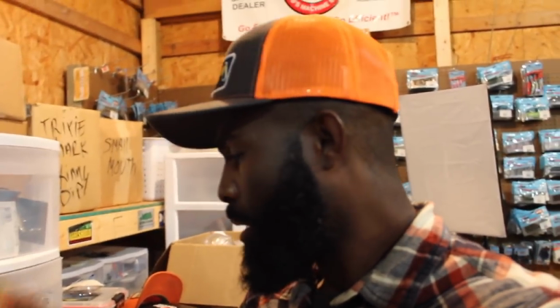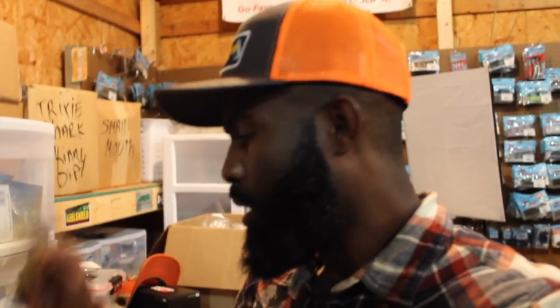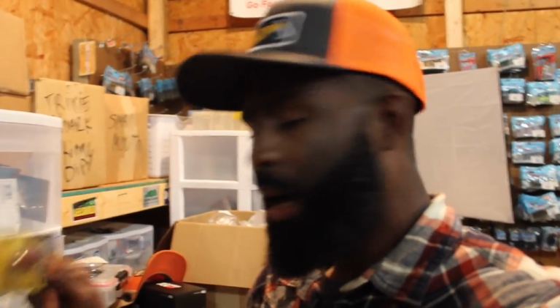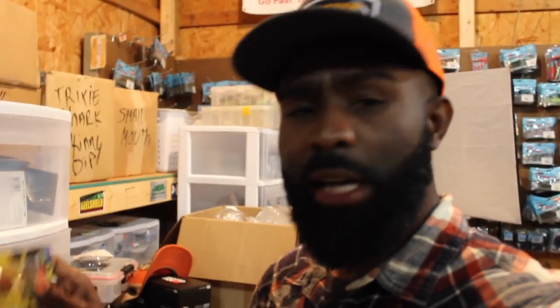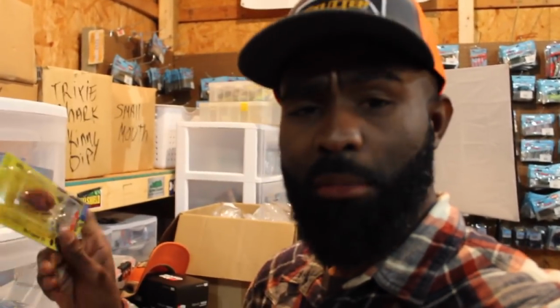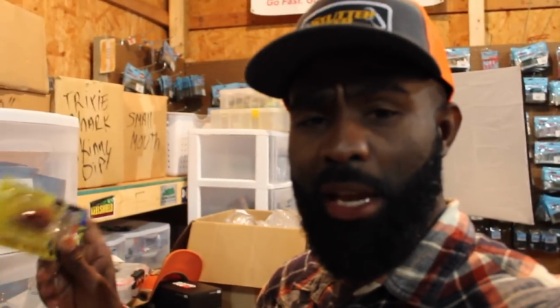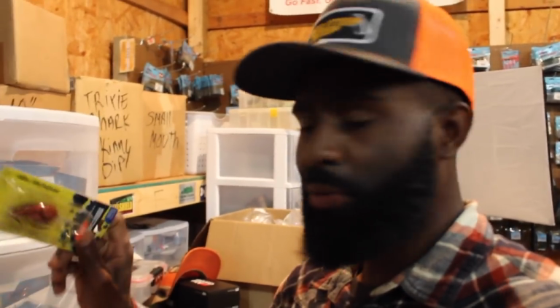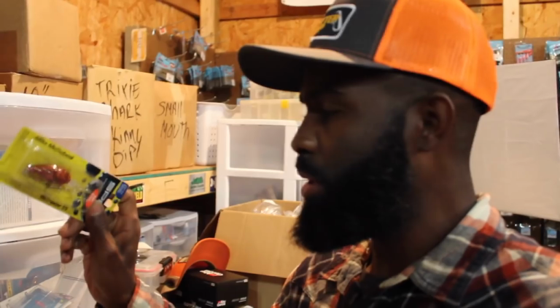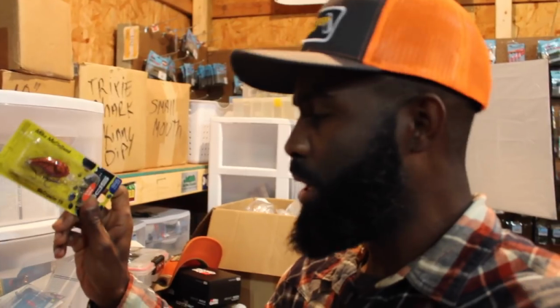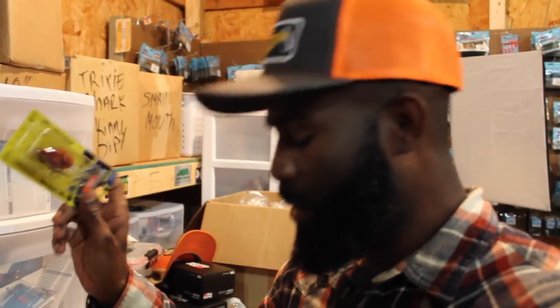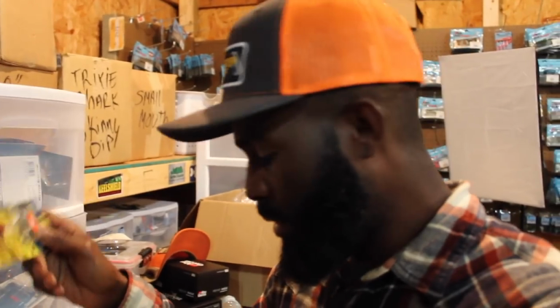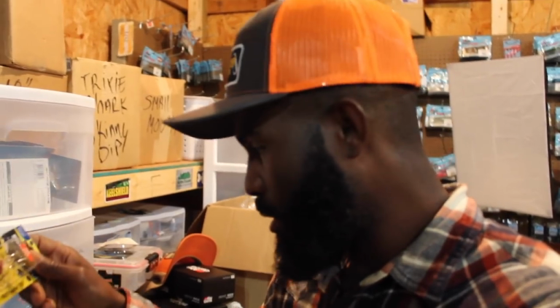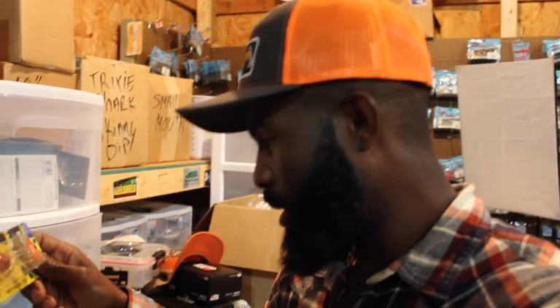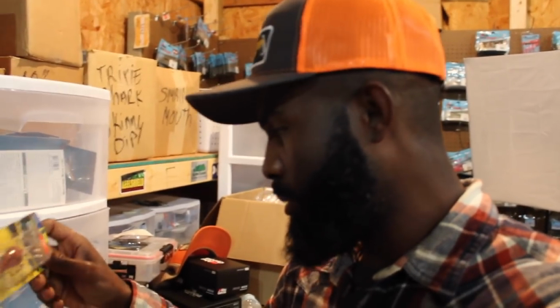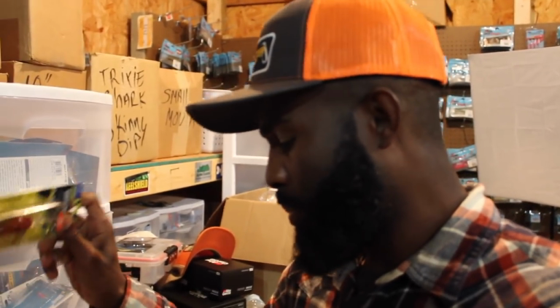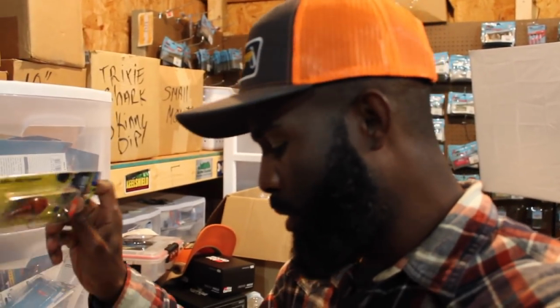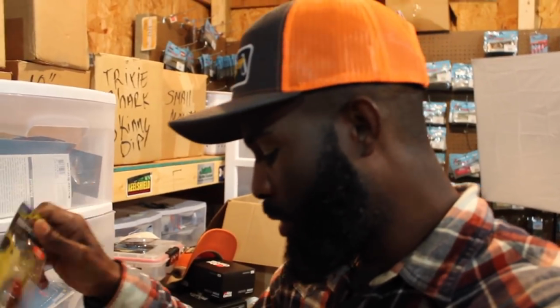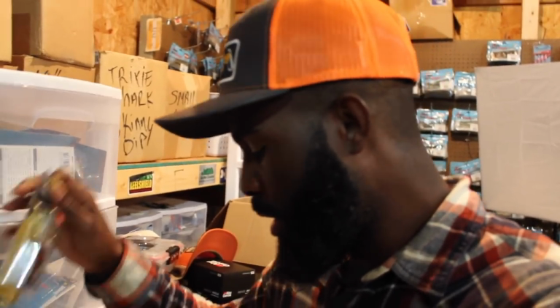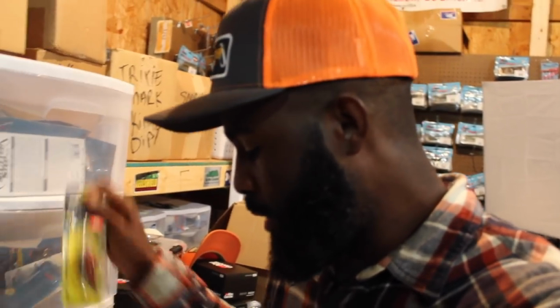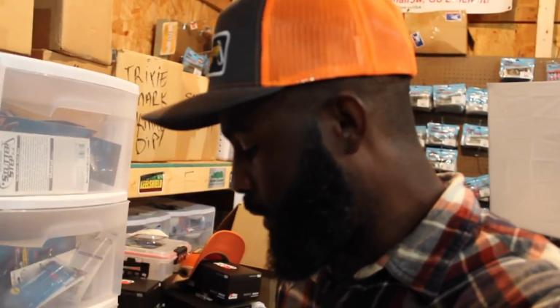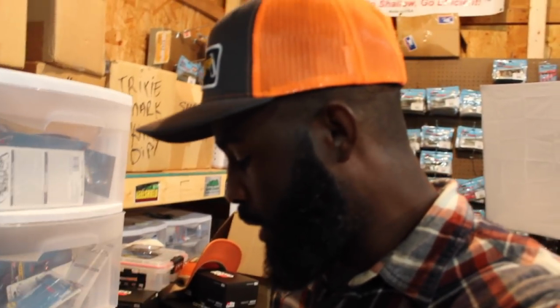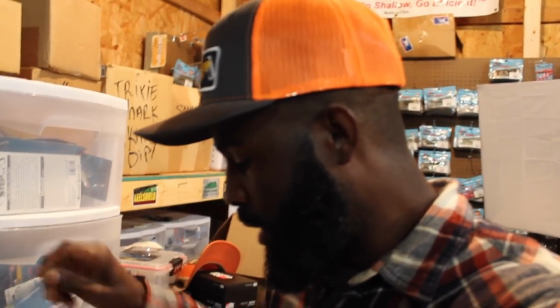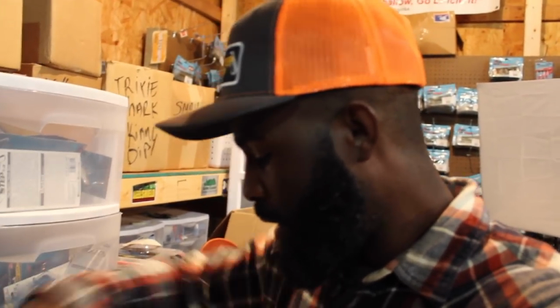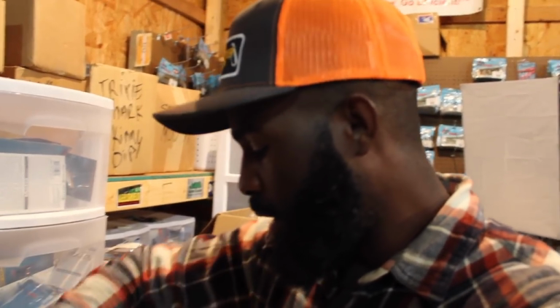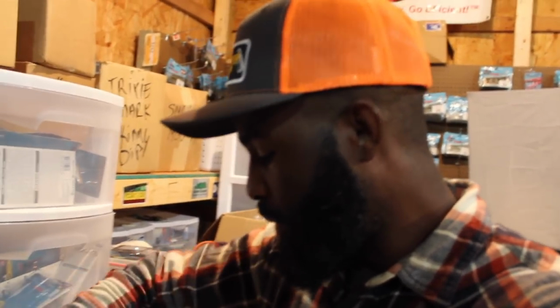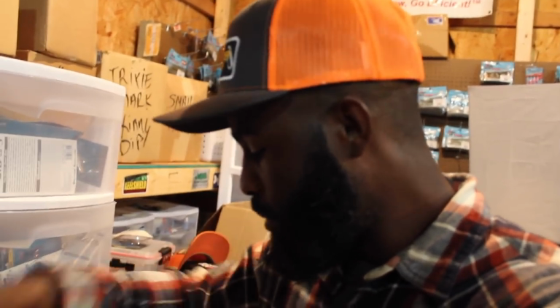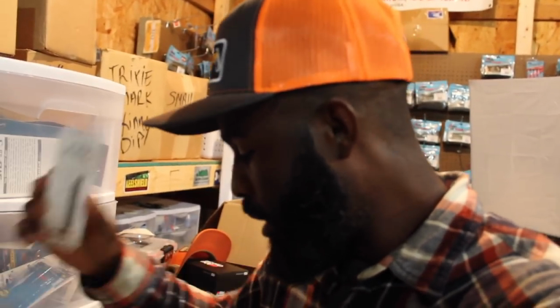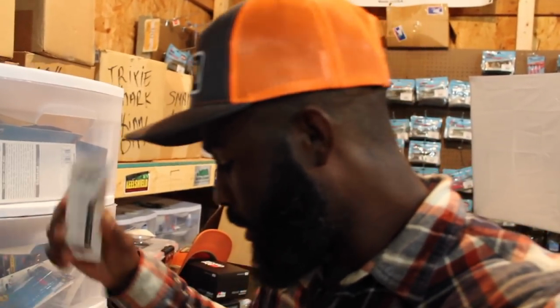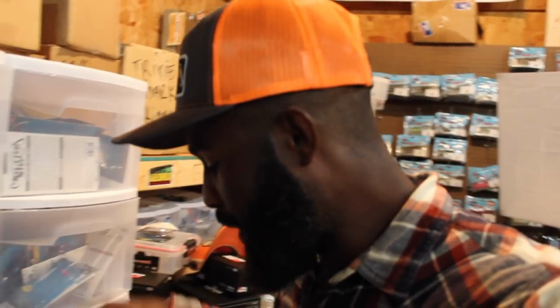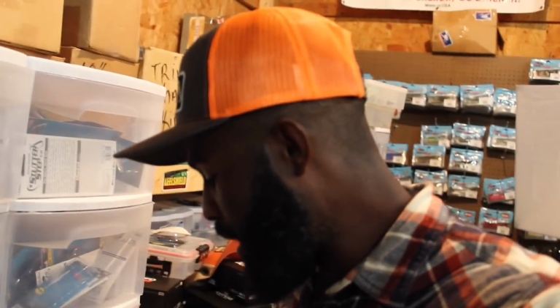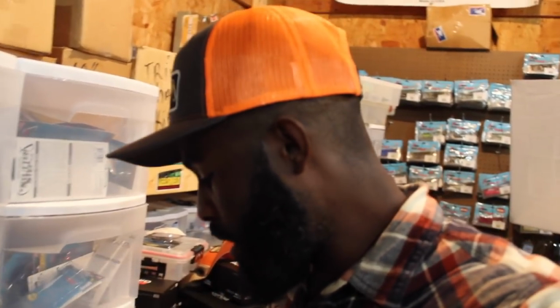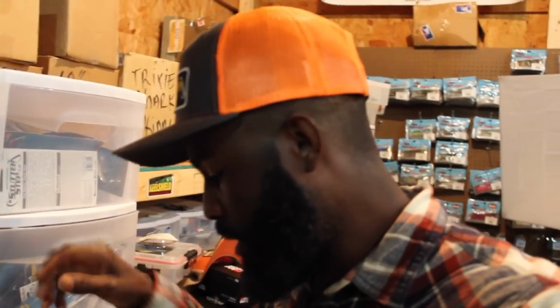I got some baits for the next tournament — some Spro stuff and a few bomber fatties.